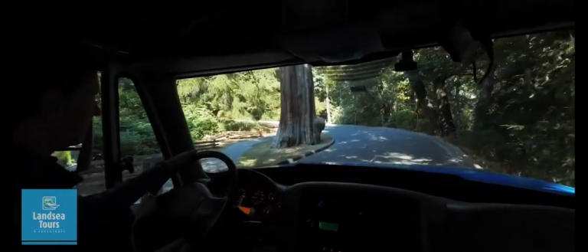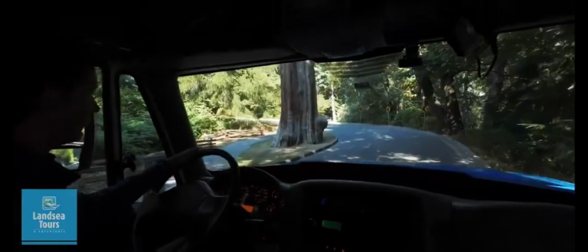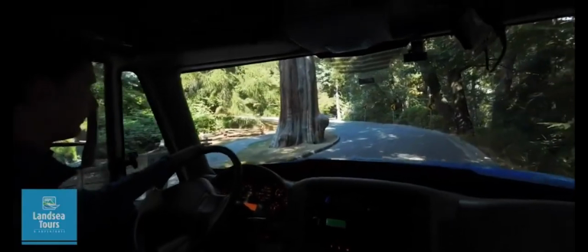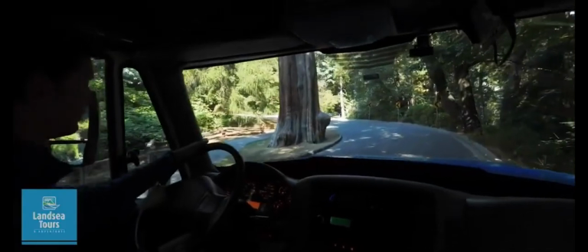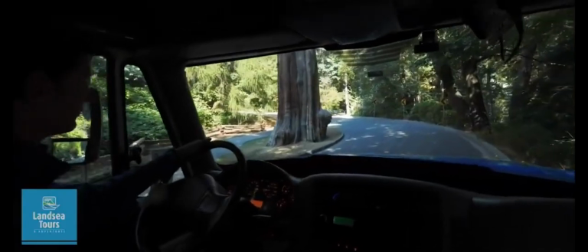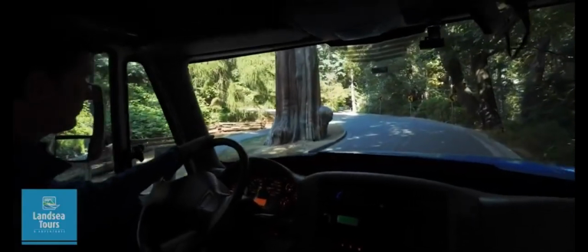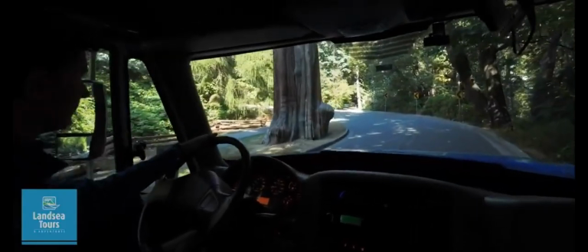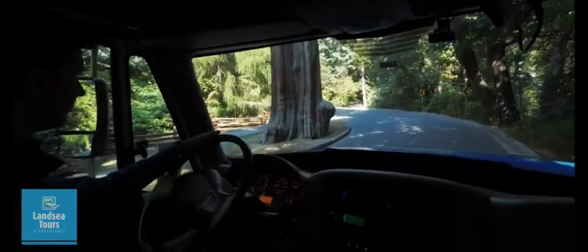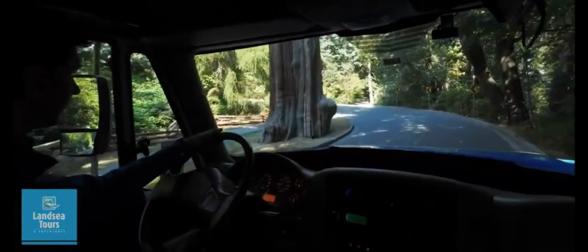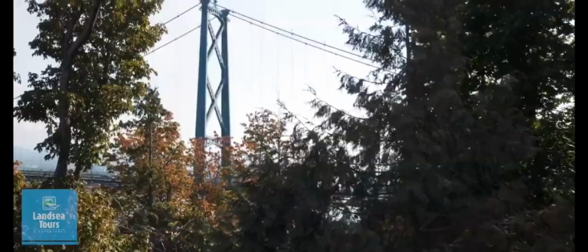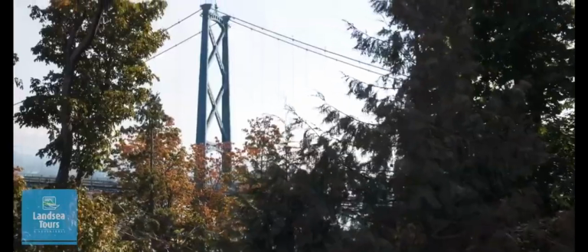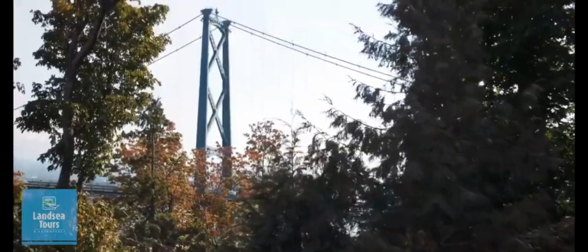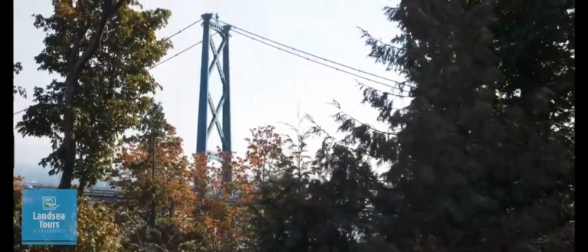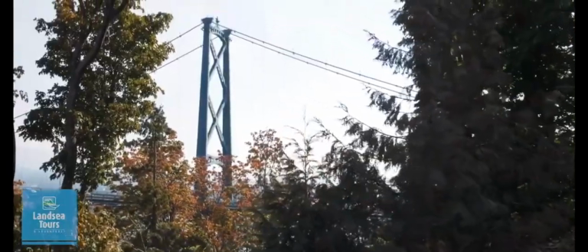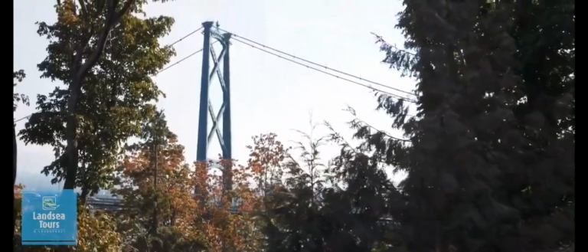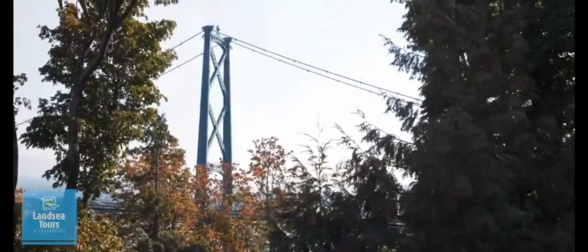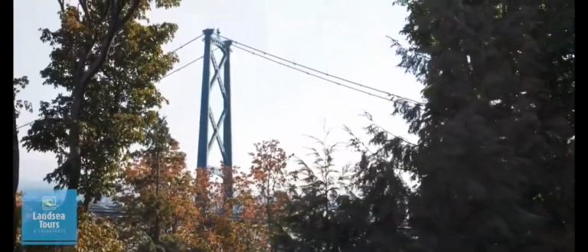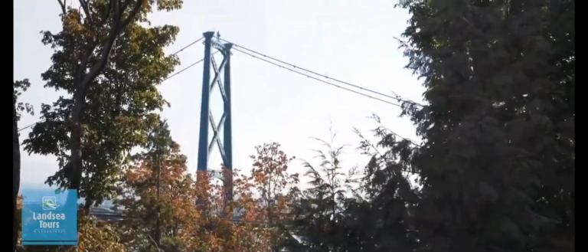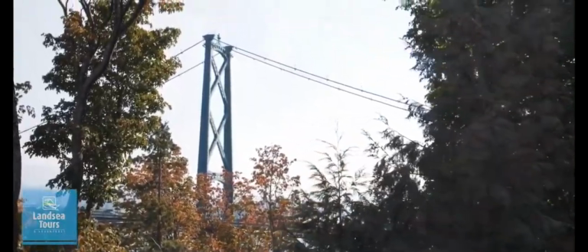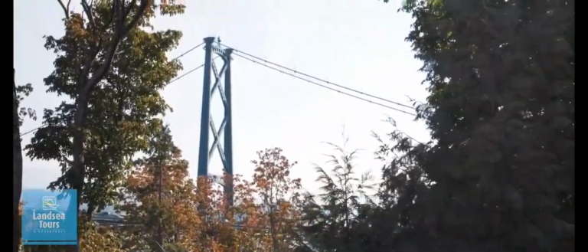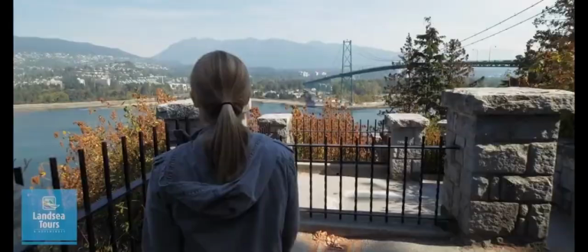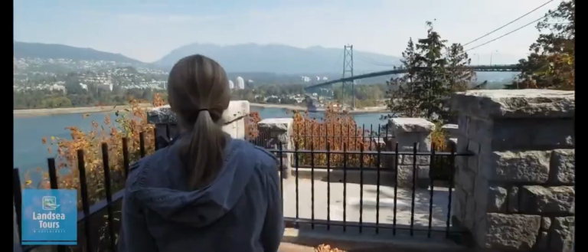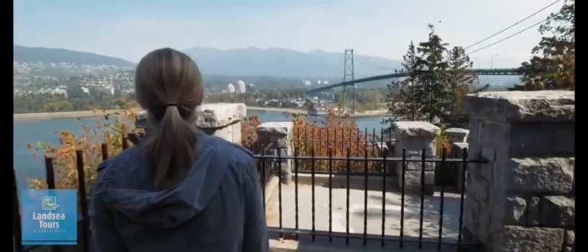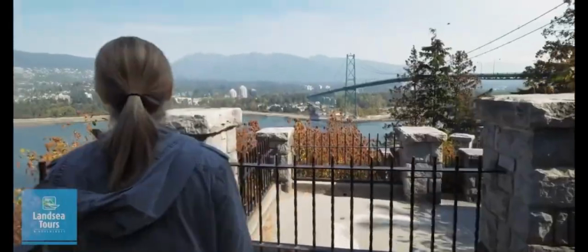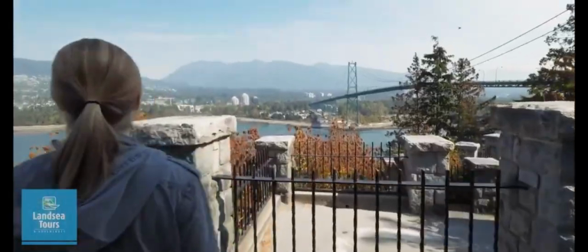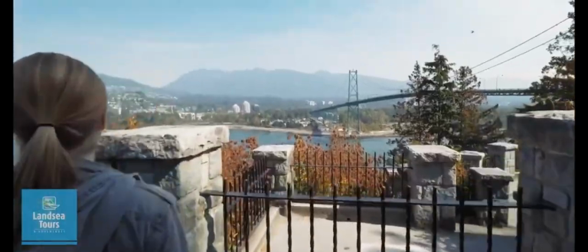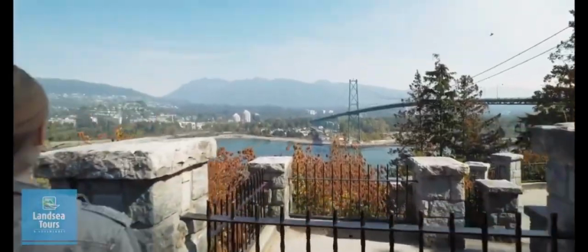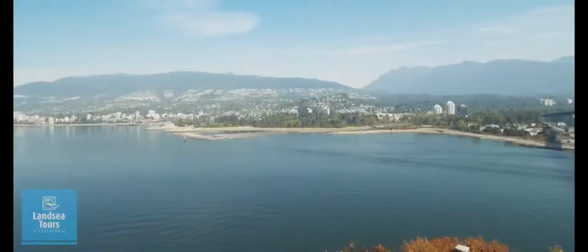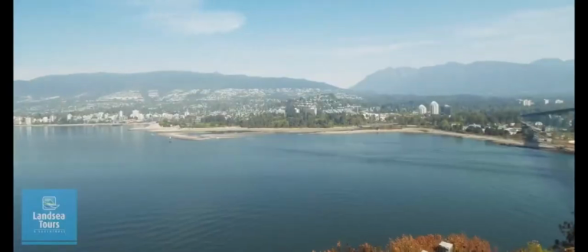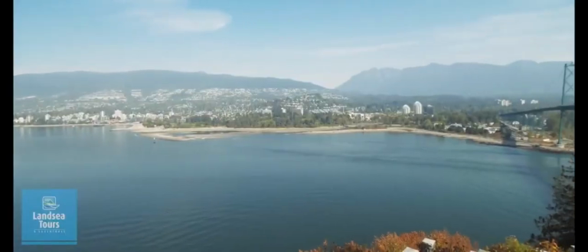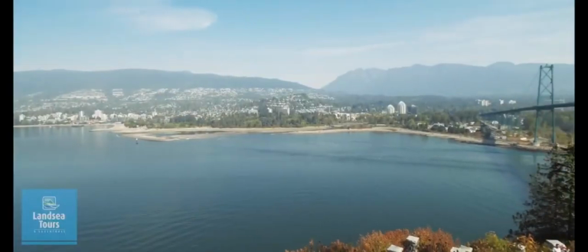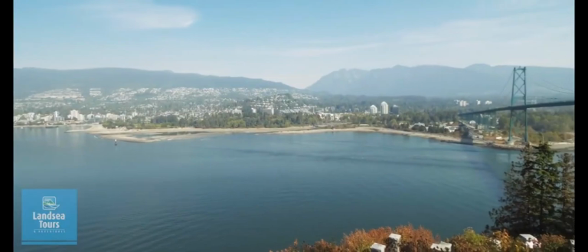Continuing on, we make our way to Prospect Point, an impressive viewpoint and also good for grabbing a snack if you're hungry.